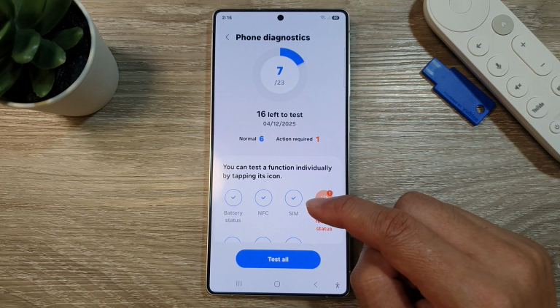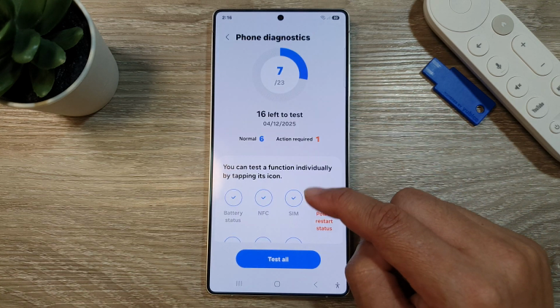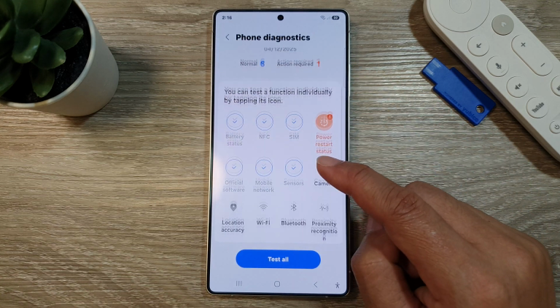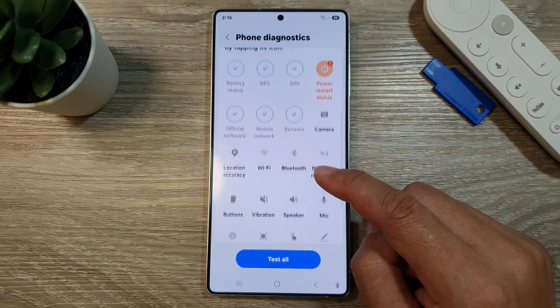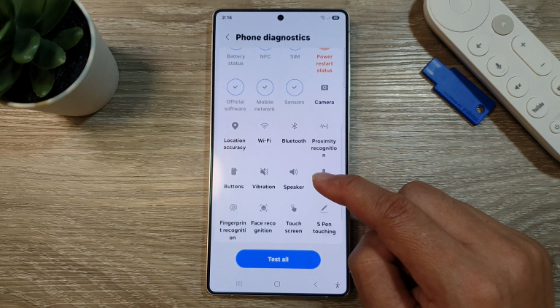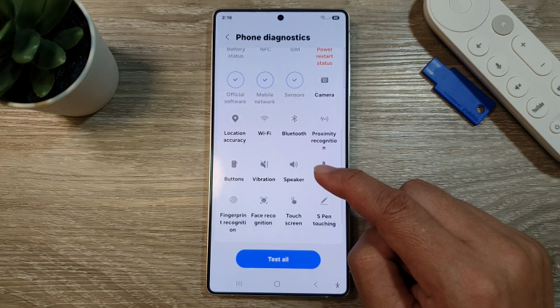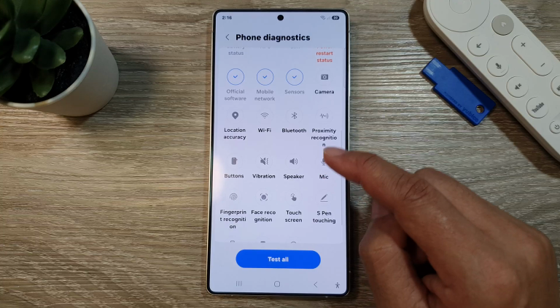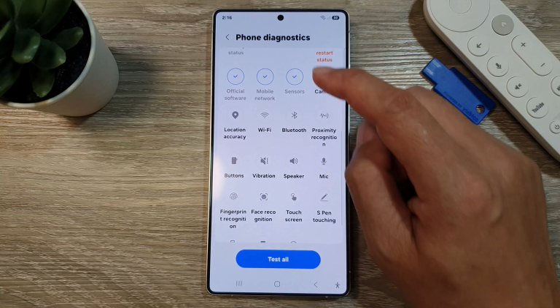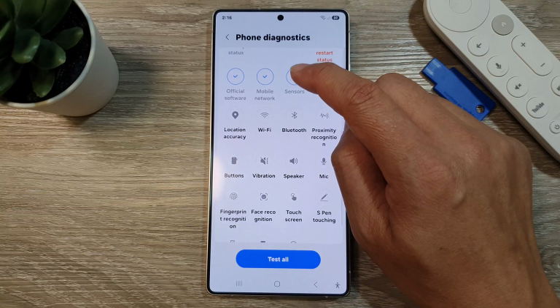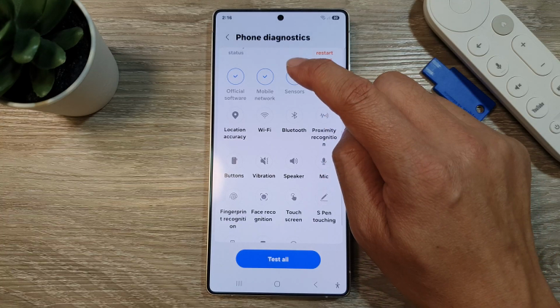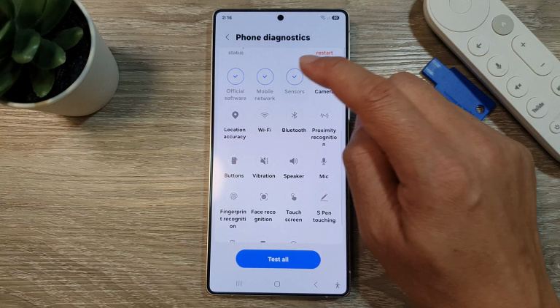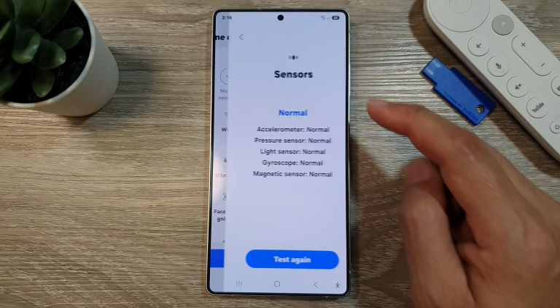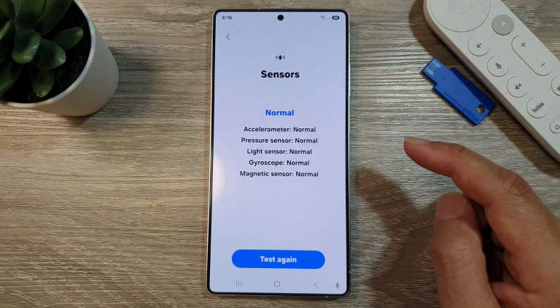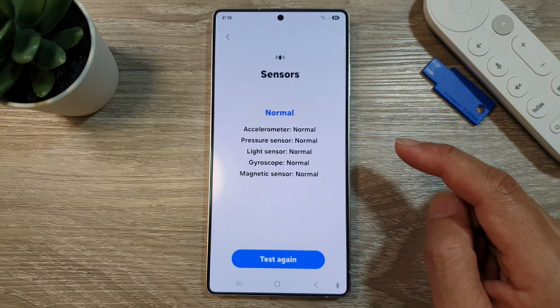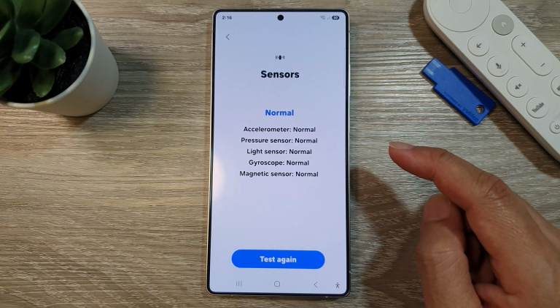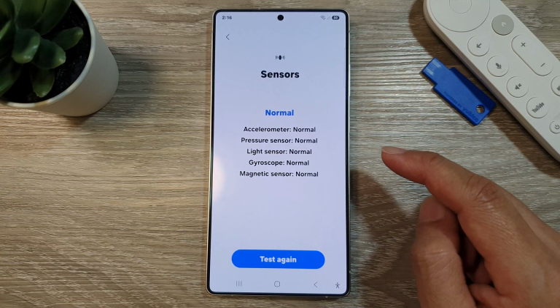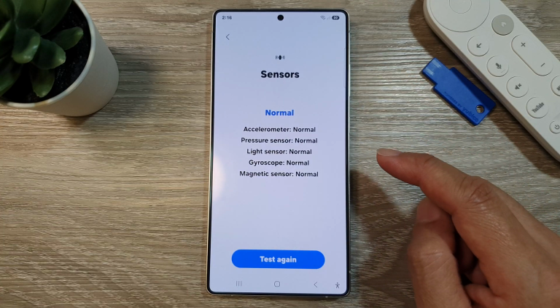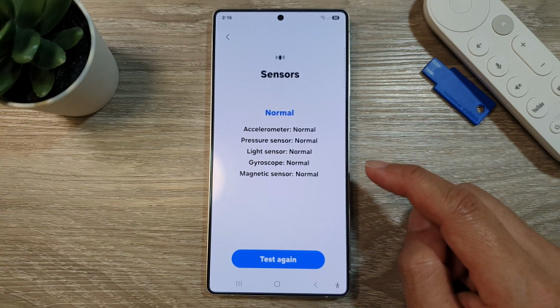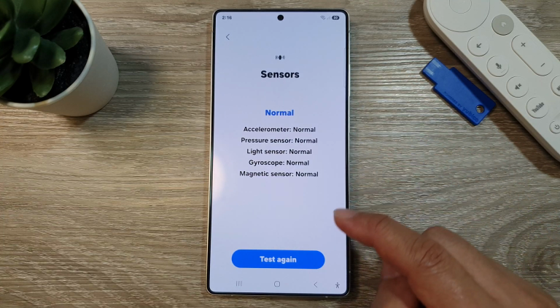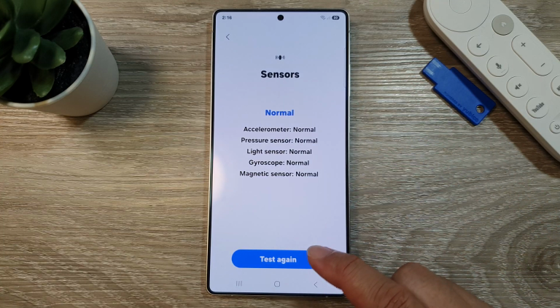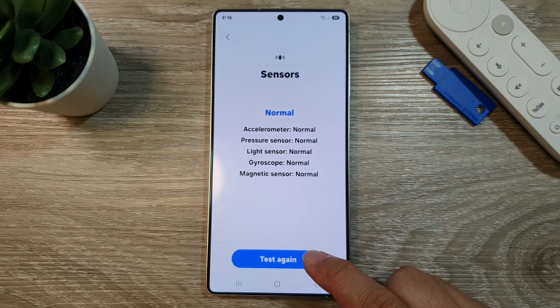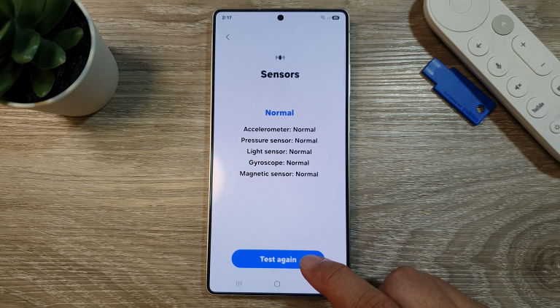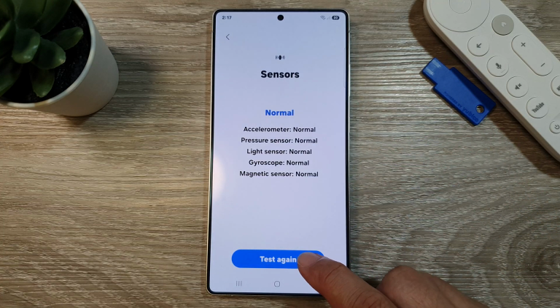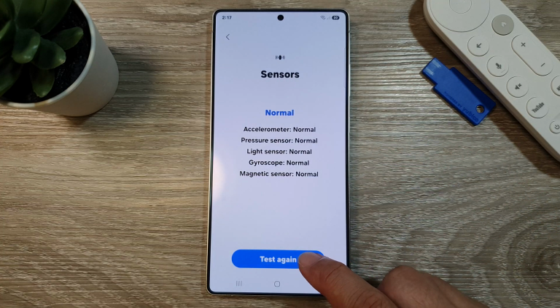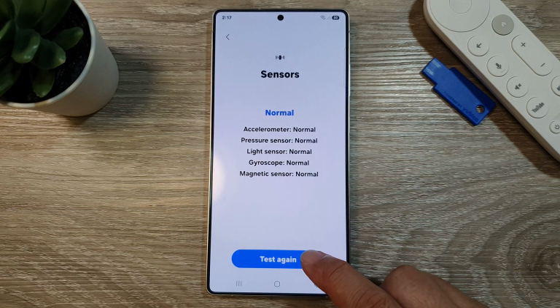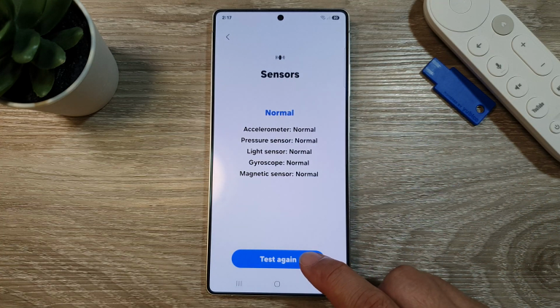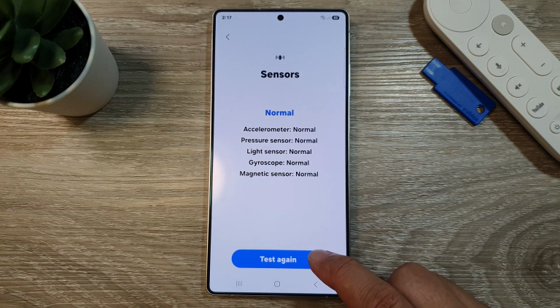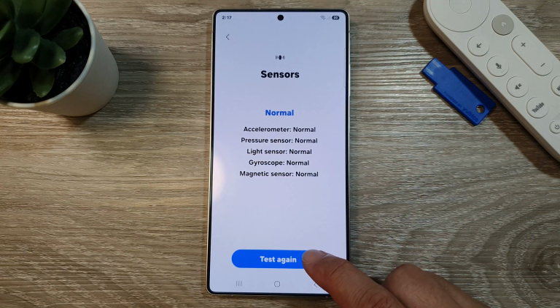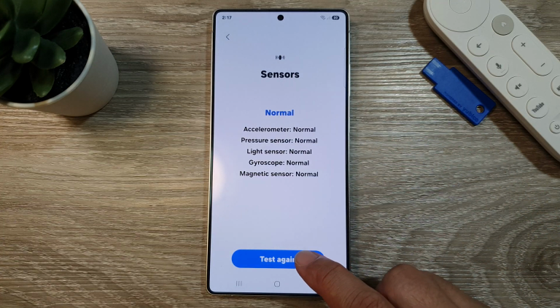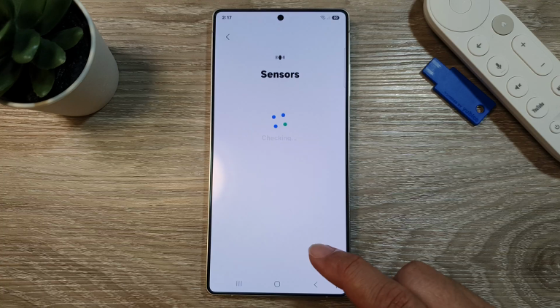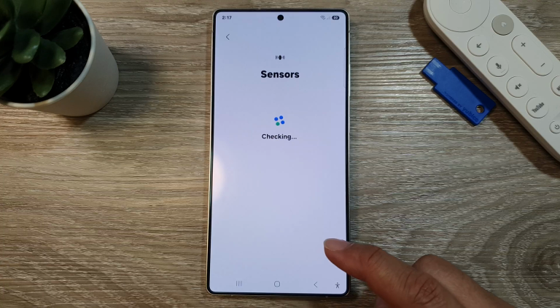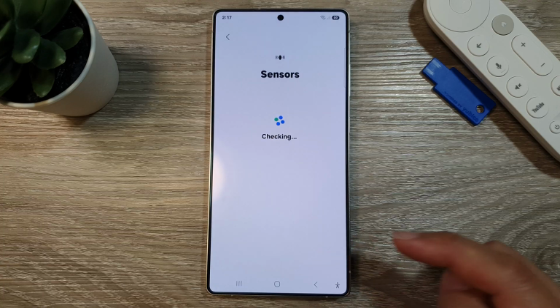Now scroll down, then tap on Sensors. After that, tap on the Test button or the Test Again button.